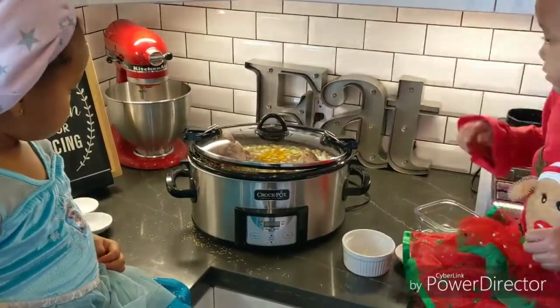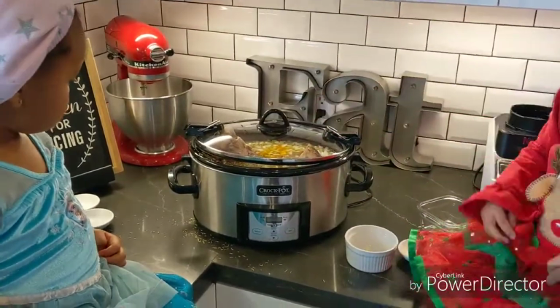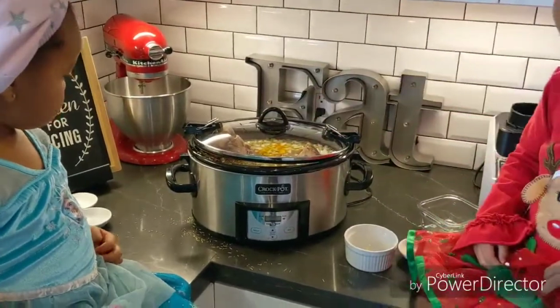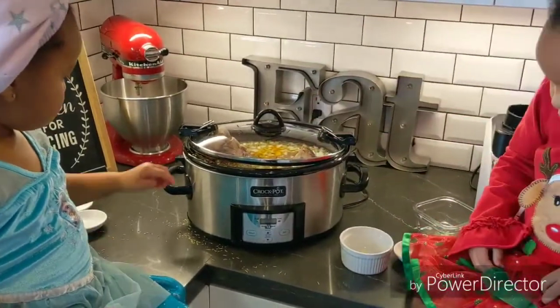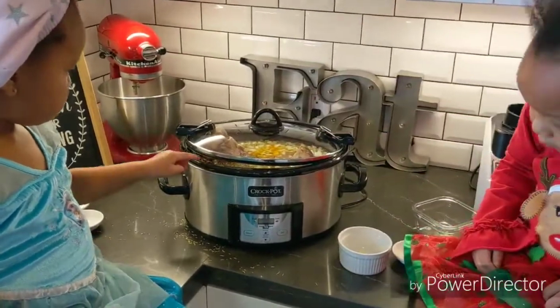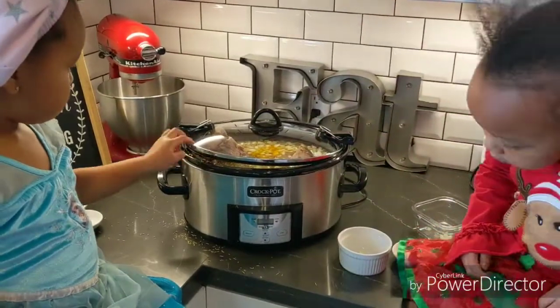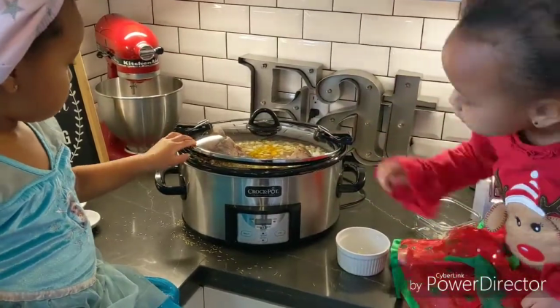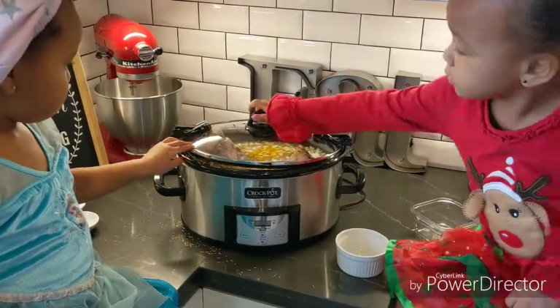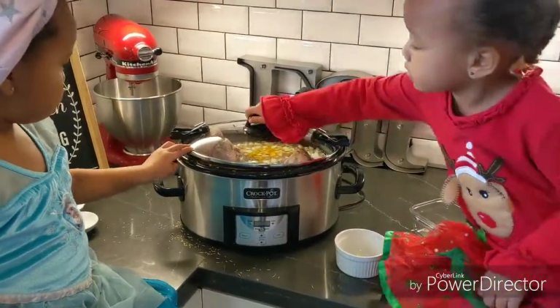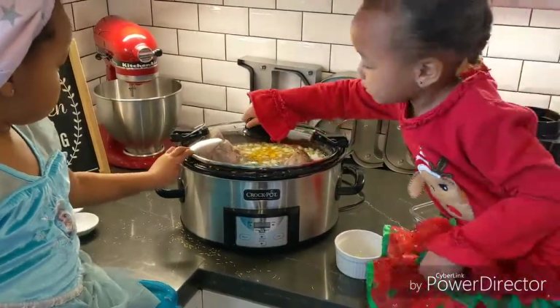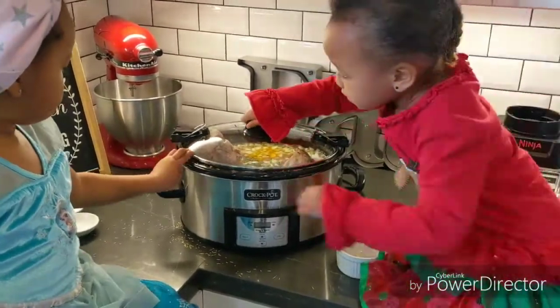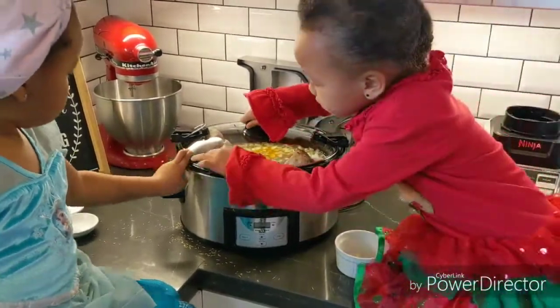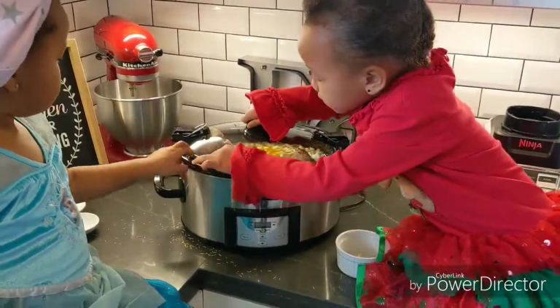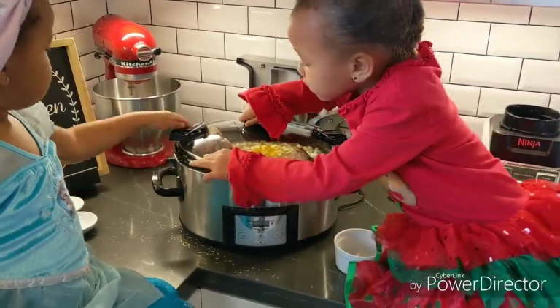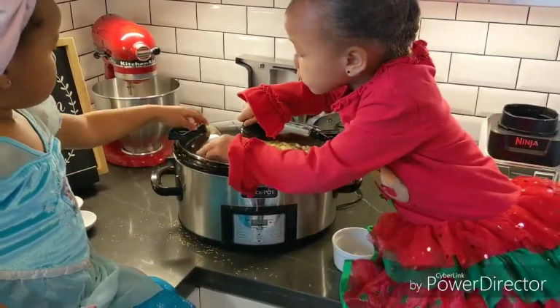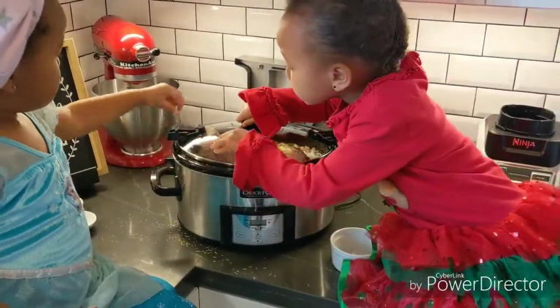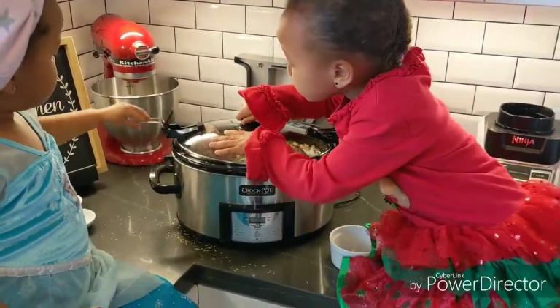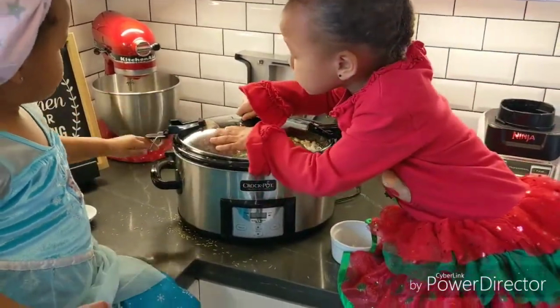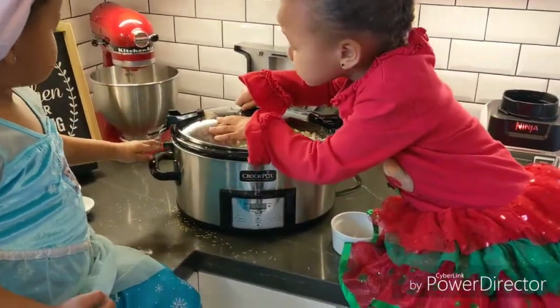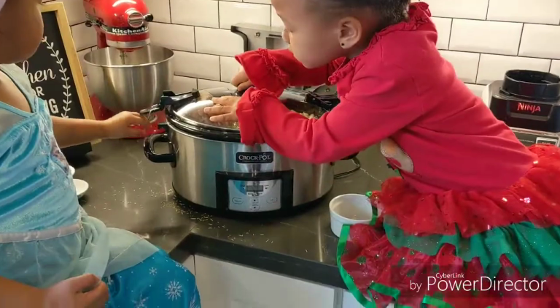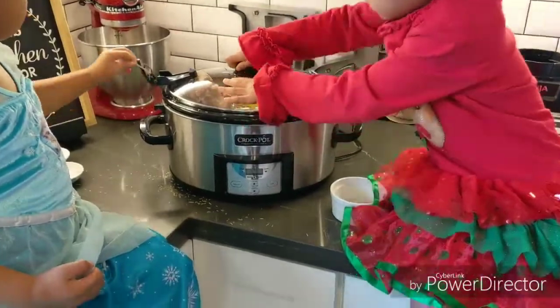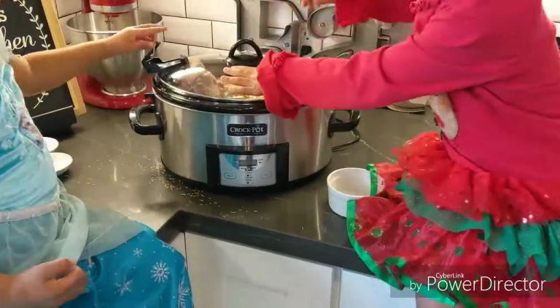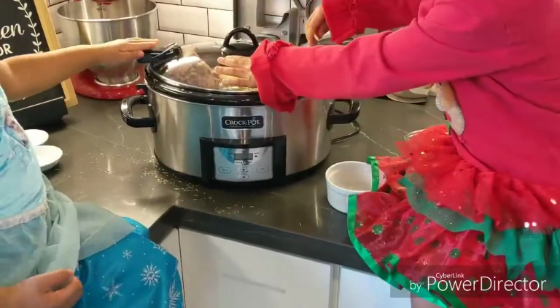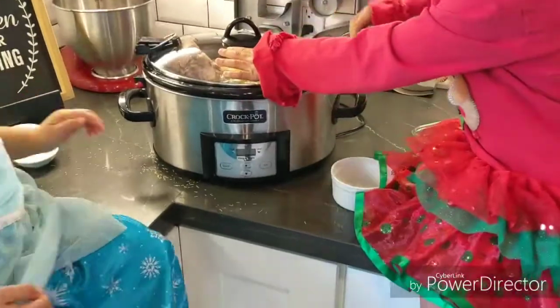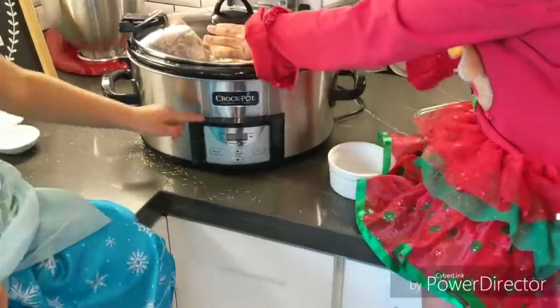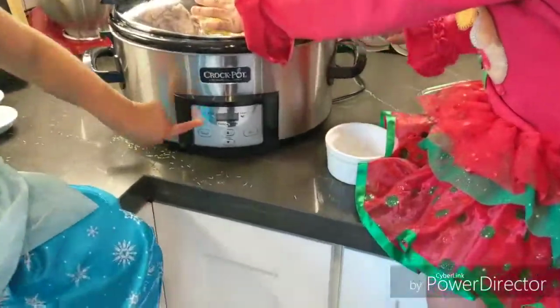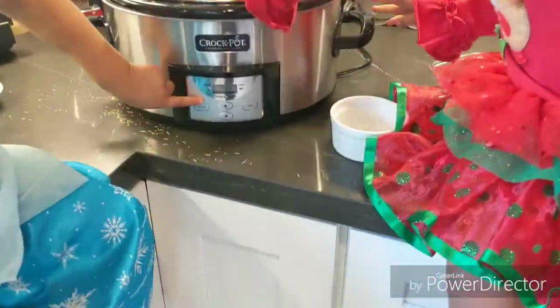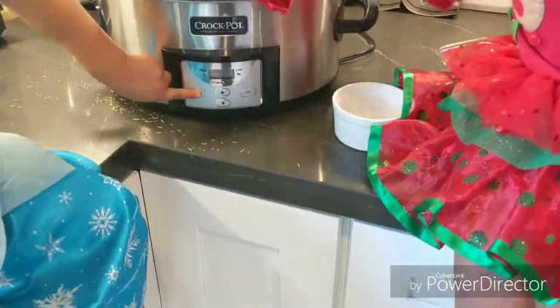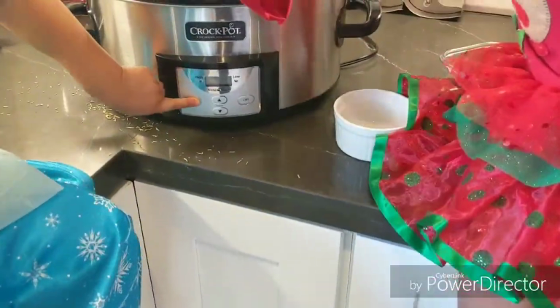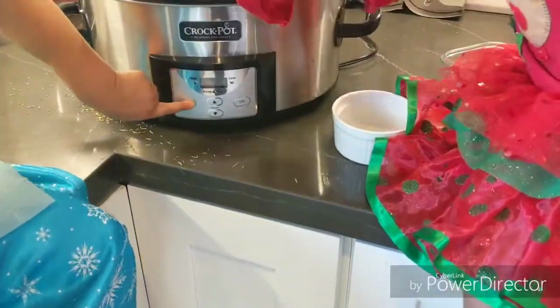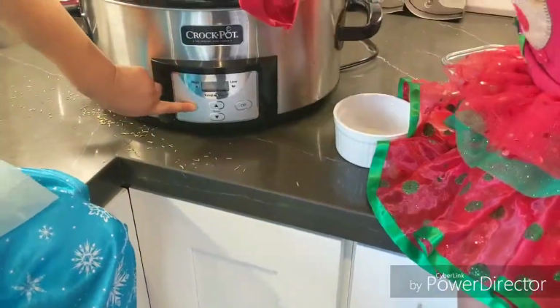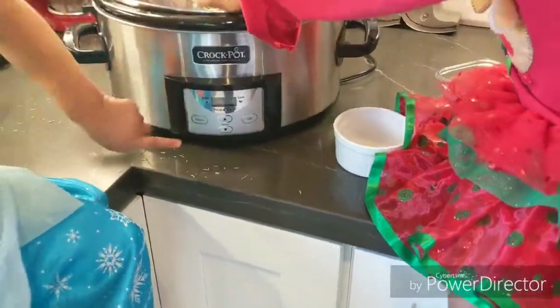Cover and turn on the crock pot on high for about six to seven hours, depending on the type of crock pot you have.